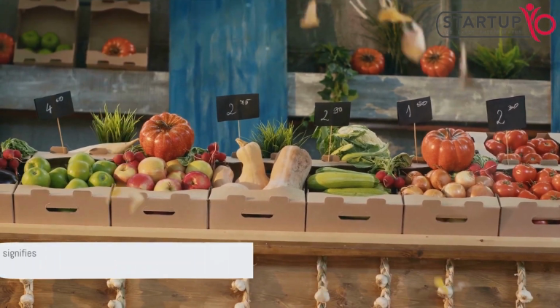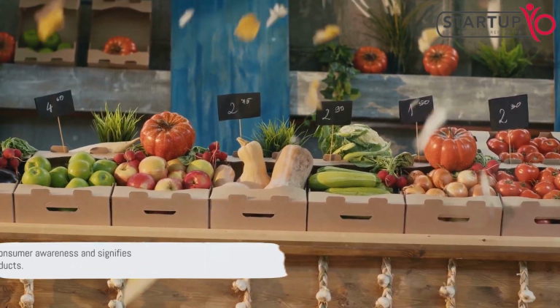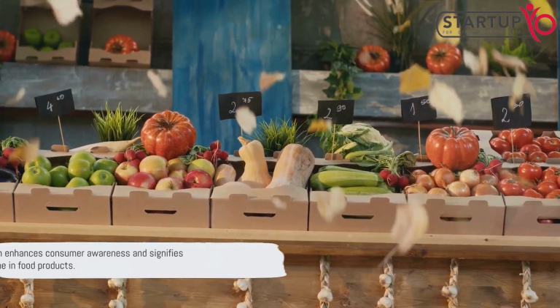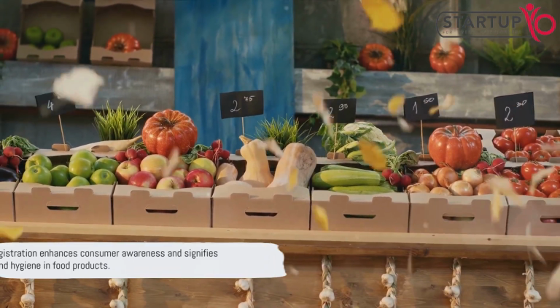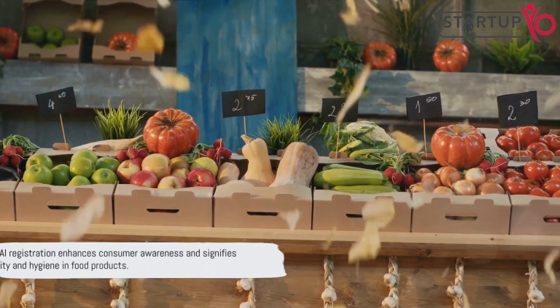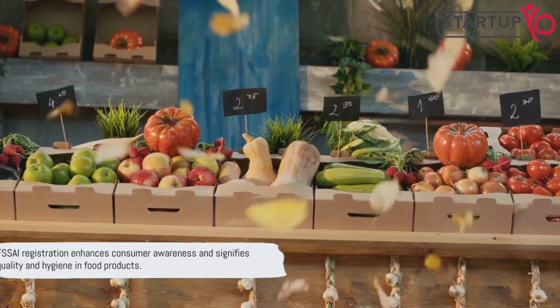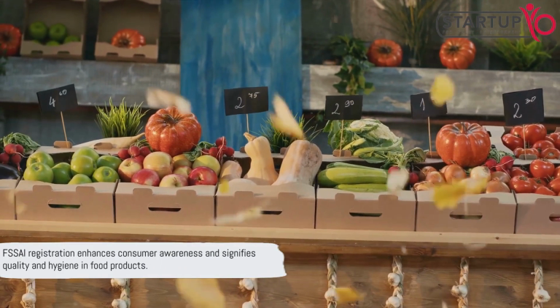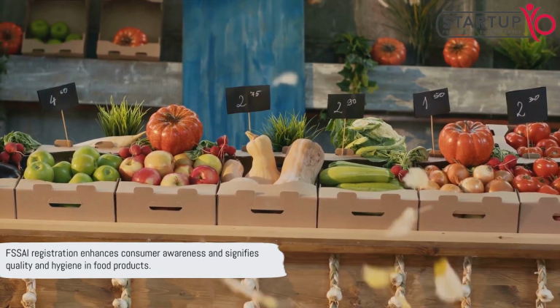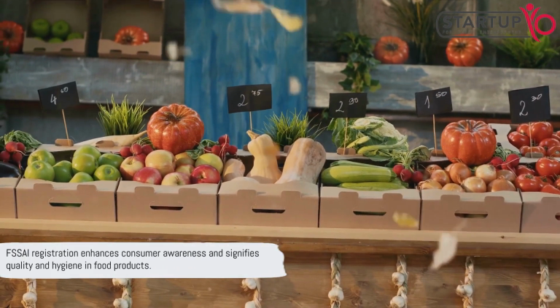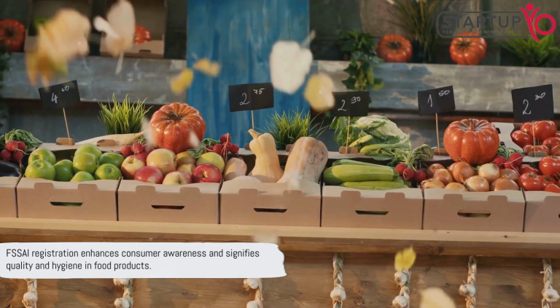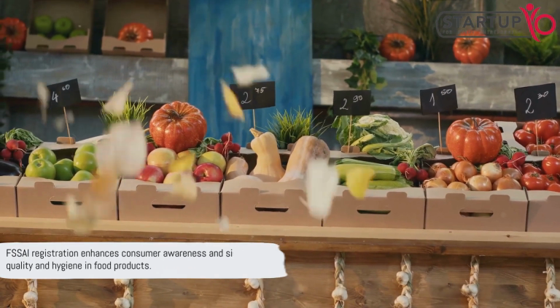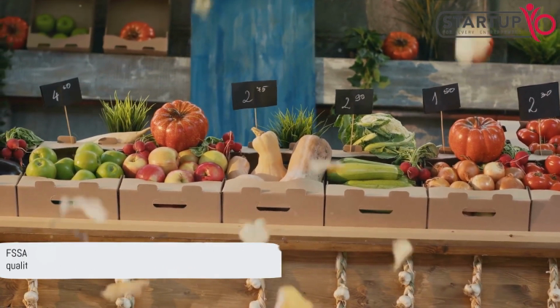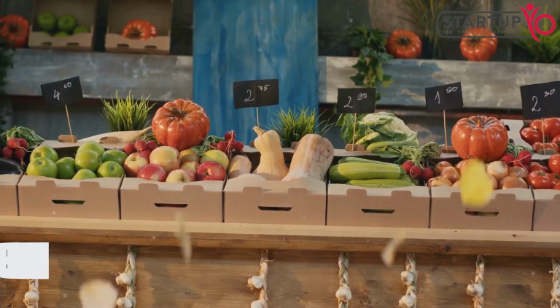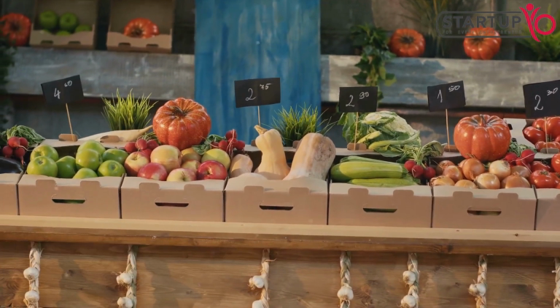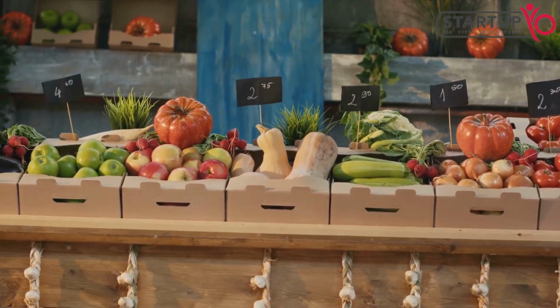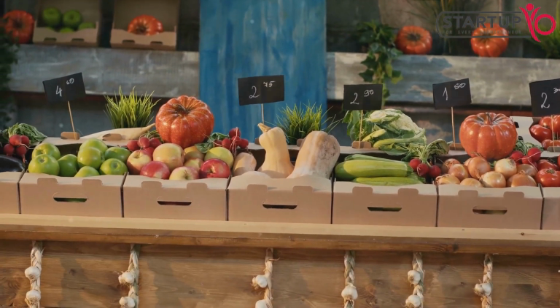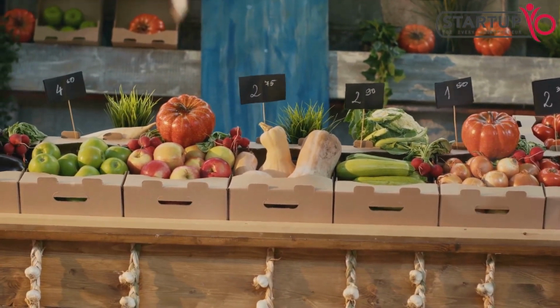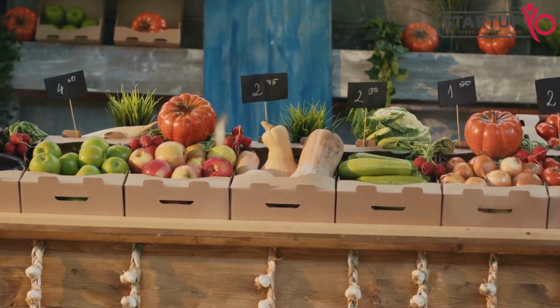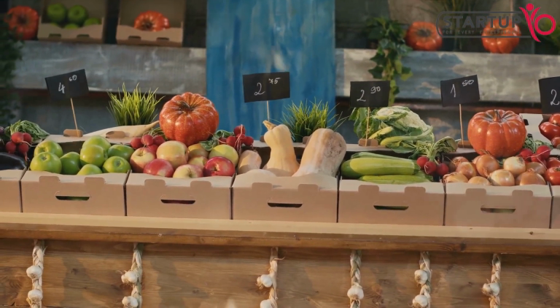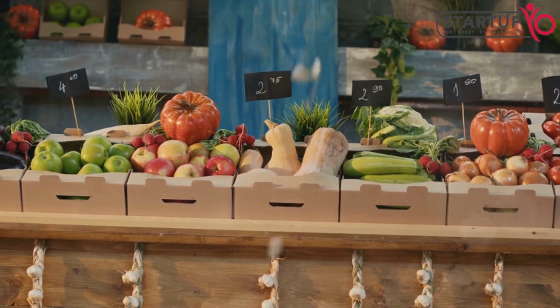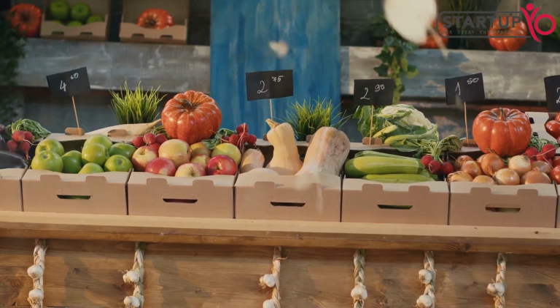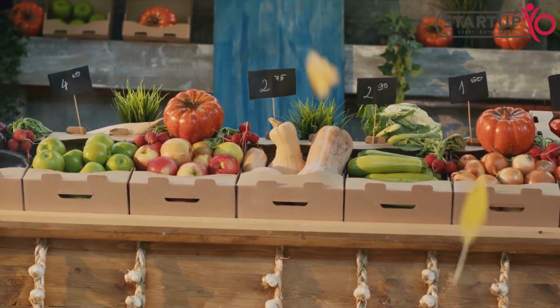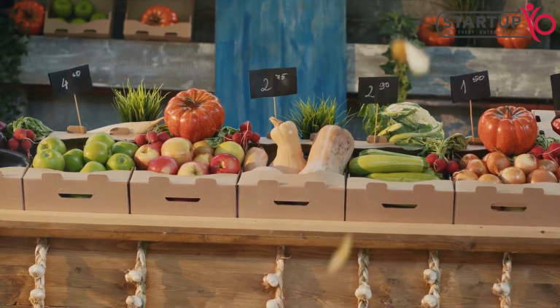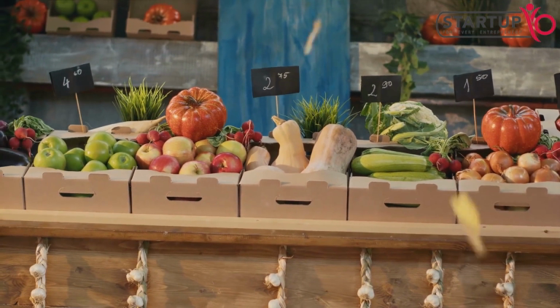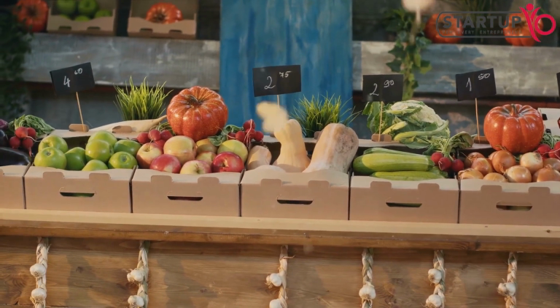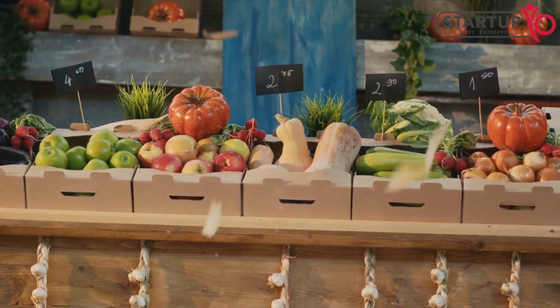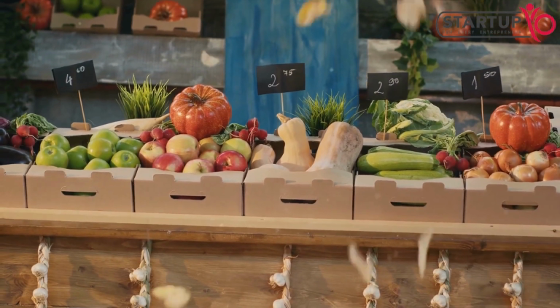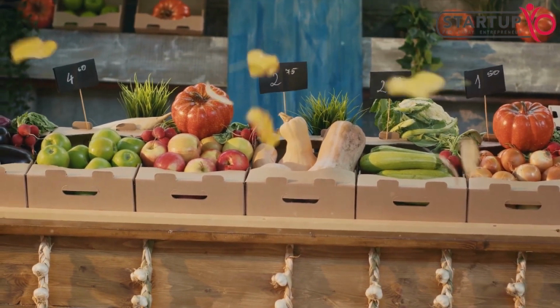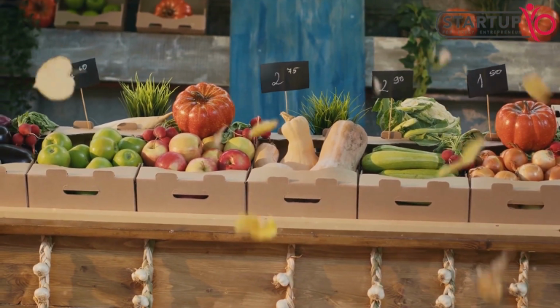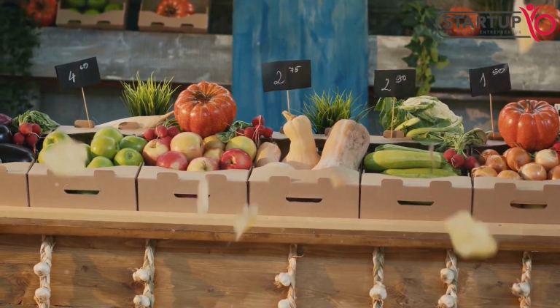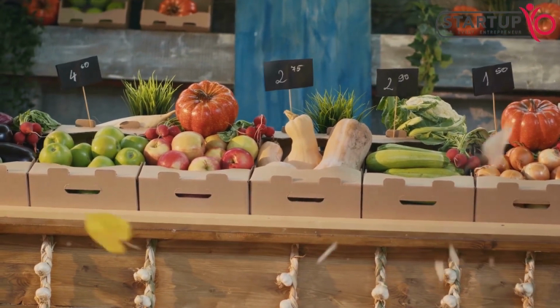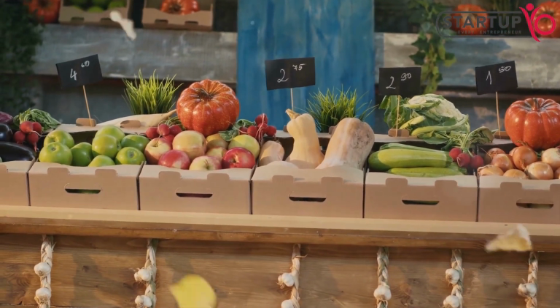It's not just about legal compliance — FSSAI registration also enhances consumer awareness and signifies quality and hygiene in food products.